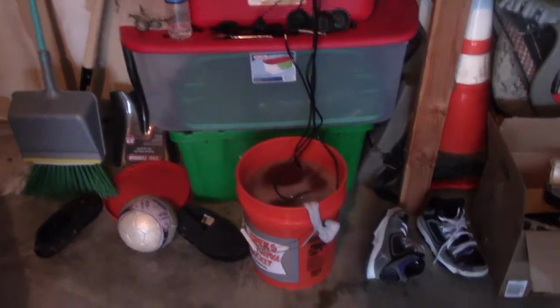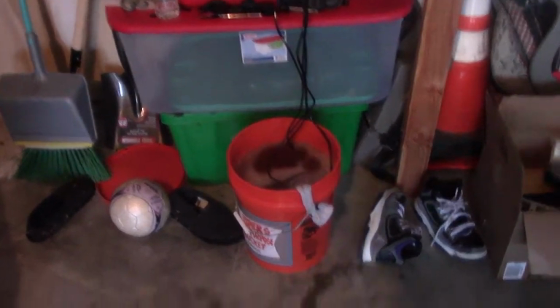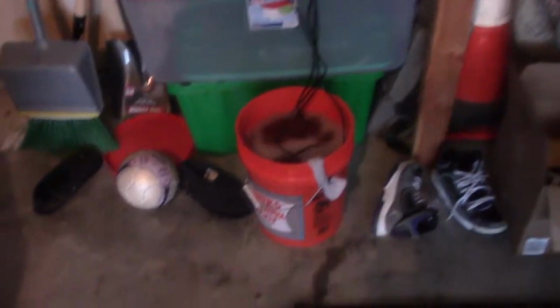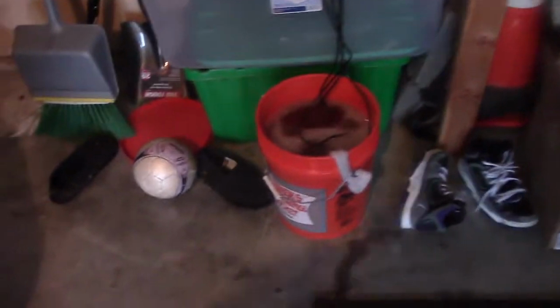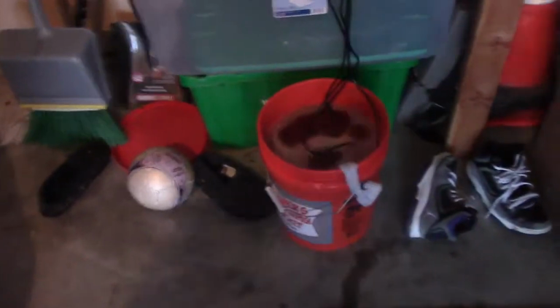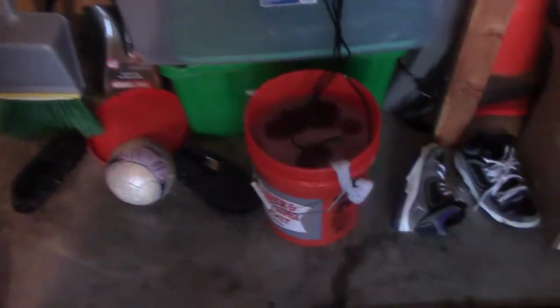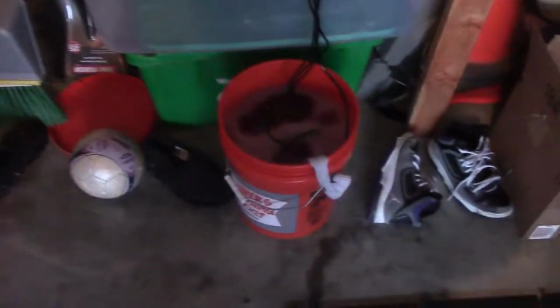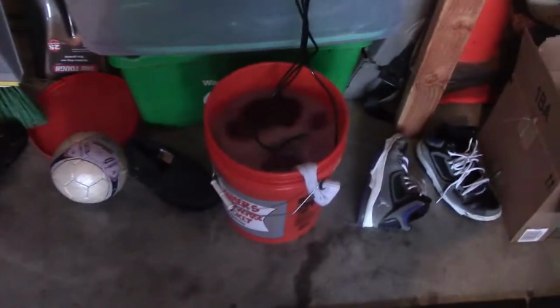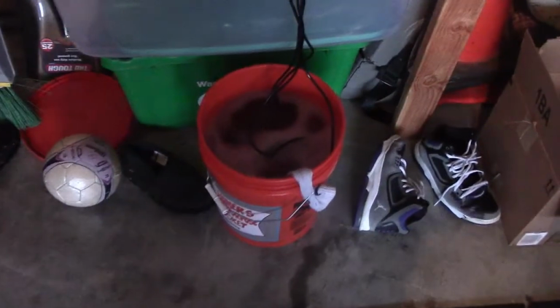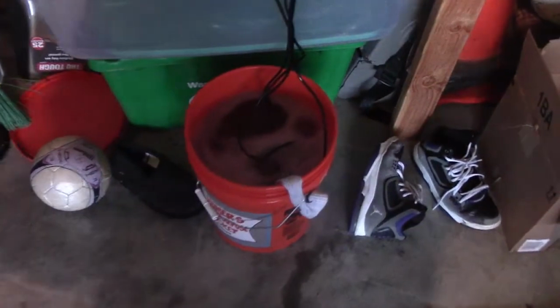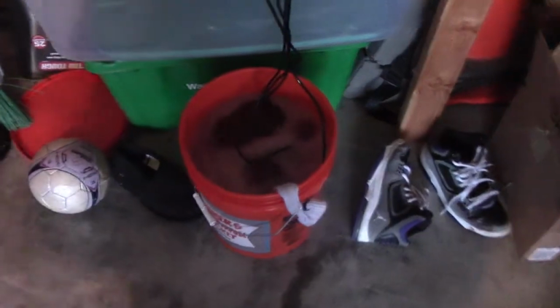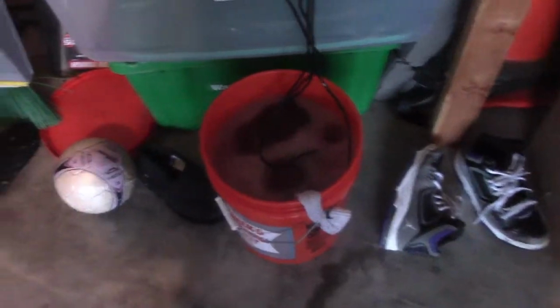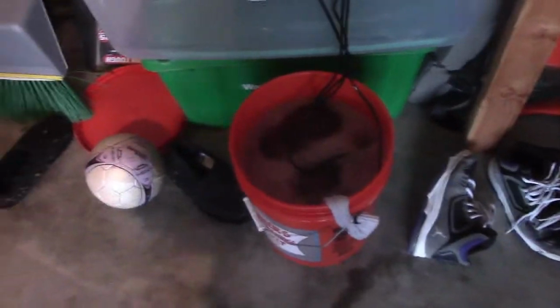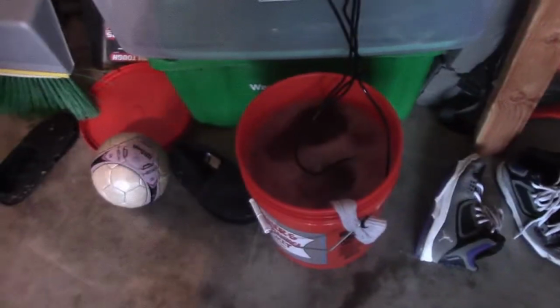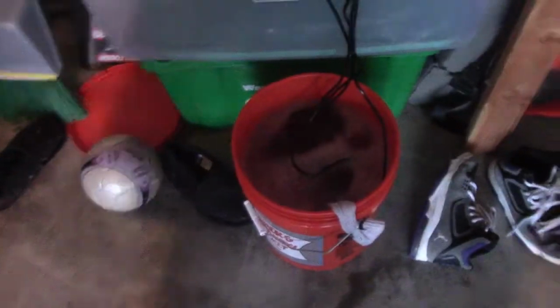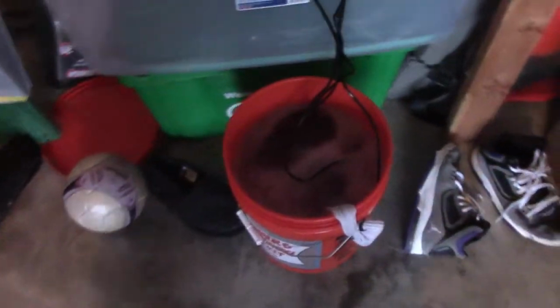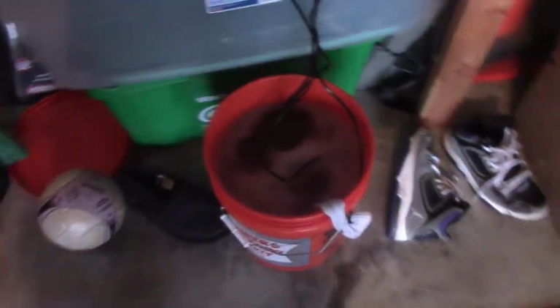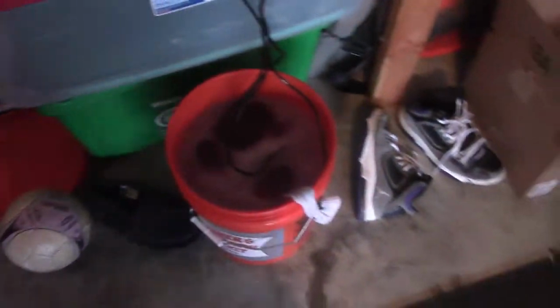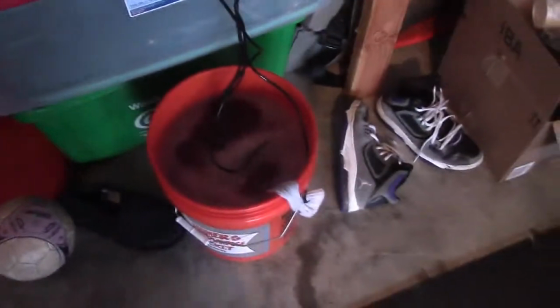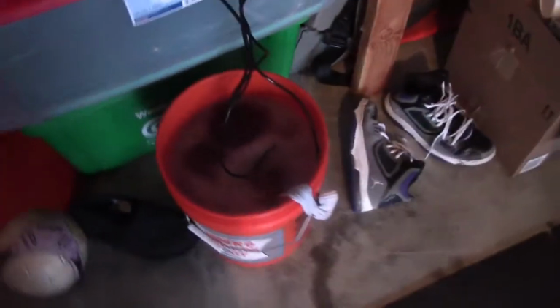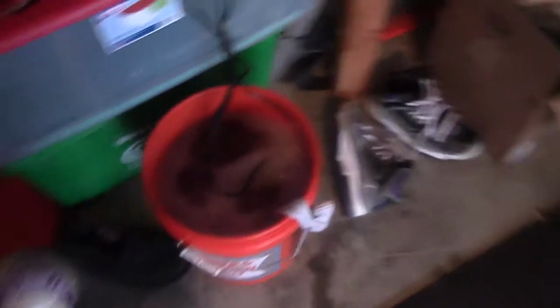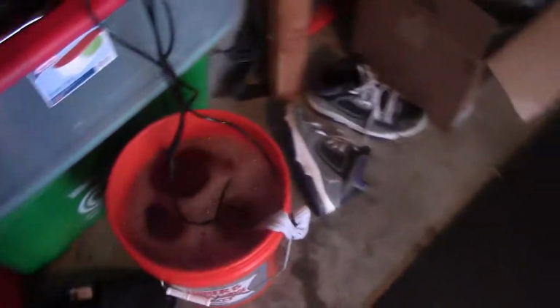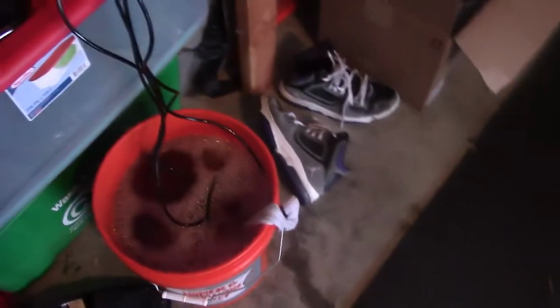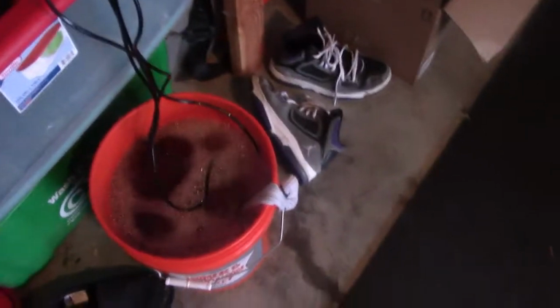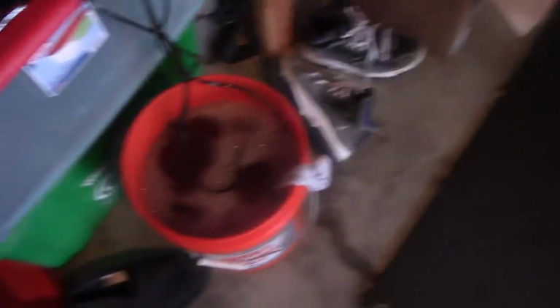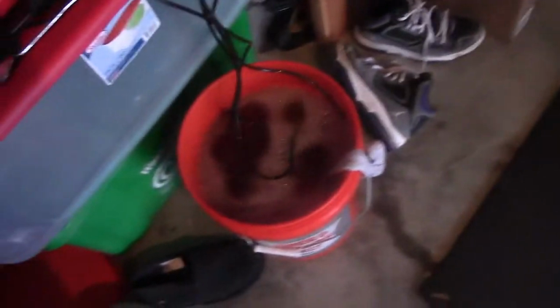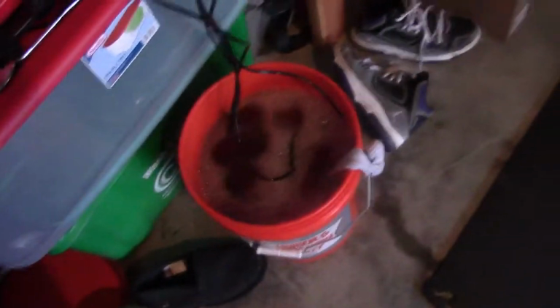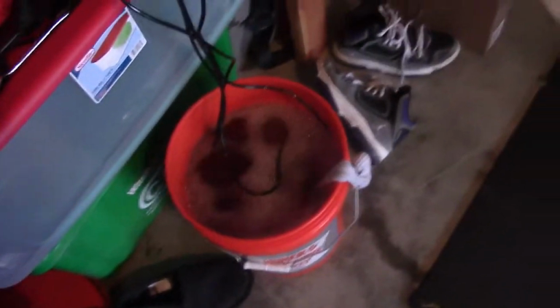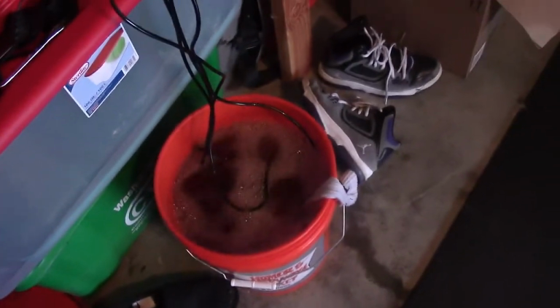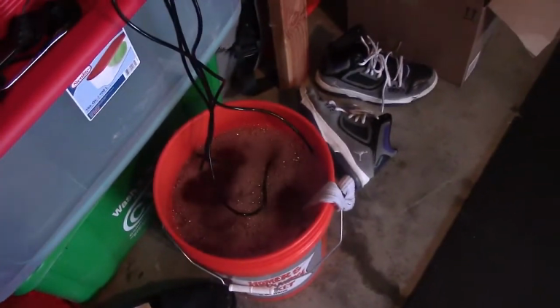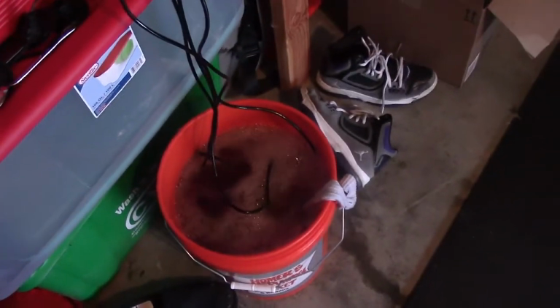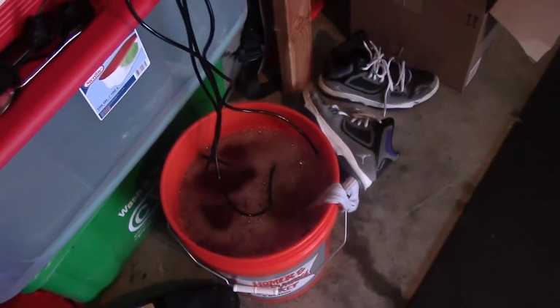Look, check it out — it's already foaming up. I guess that's a good sign.